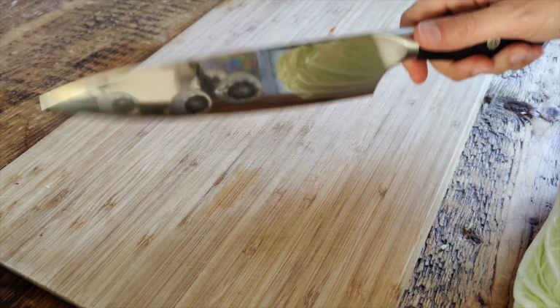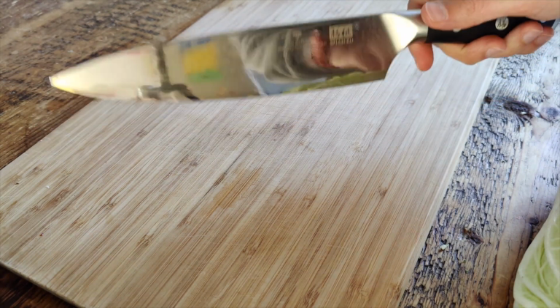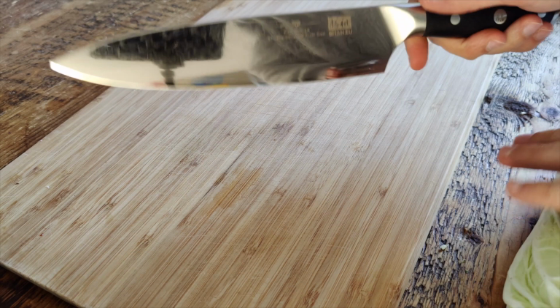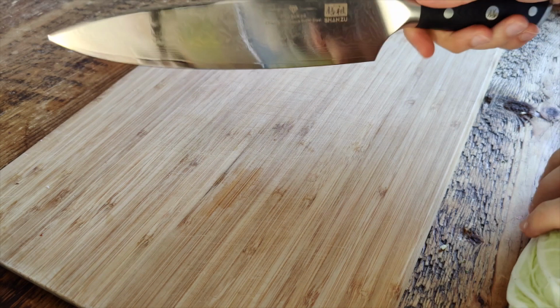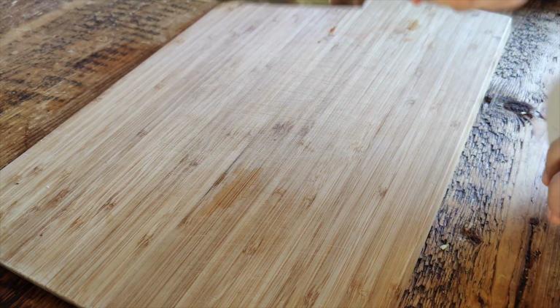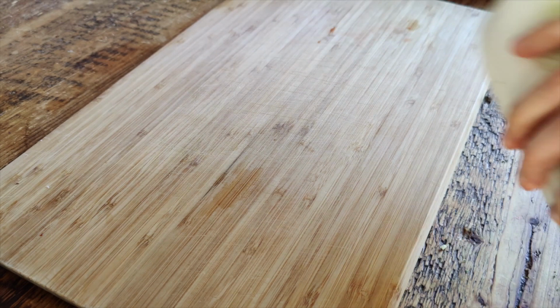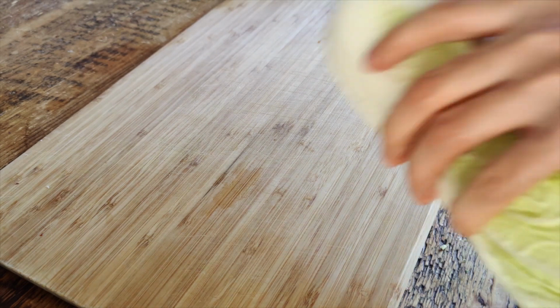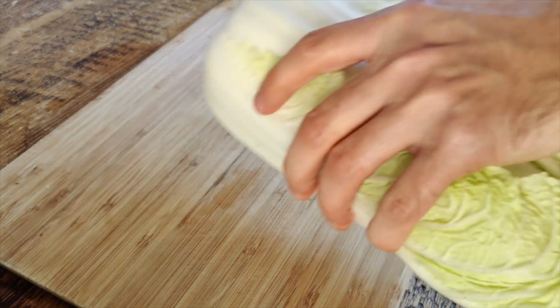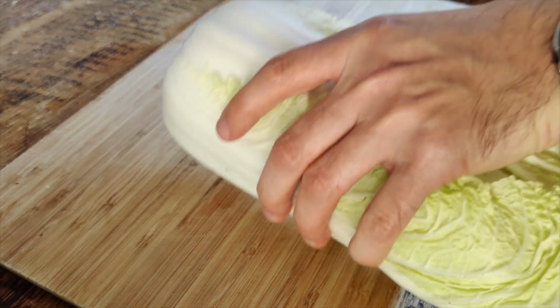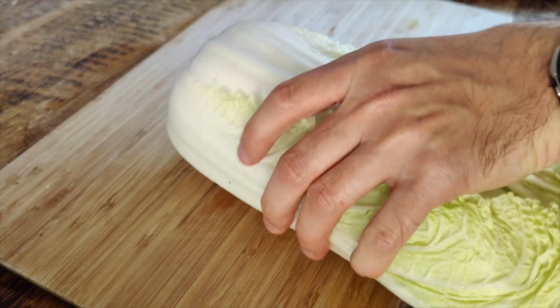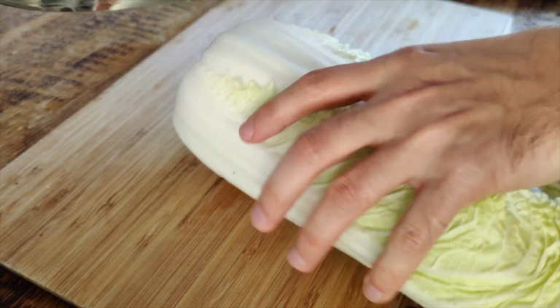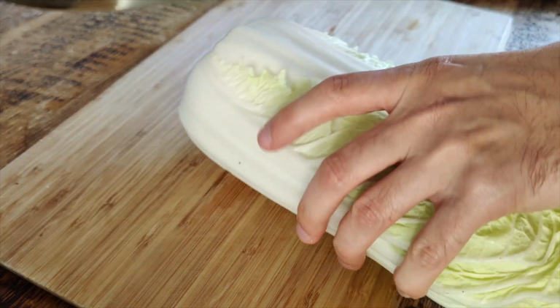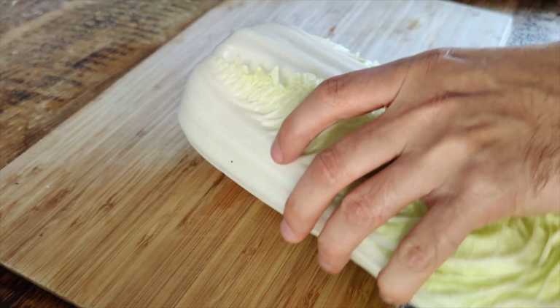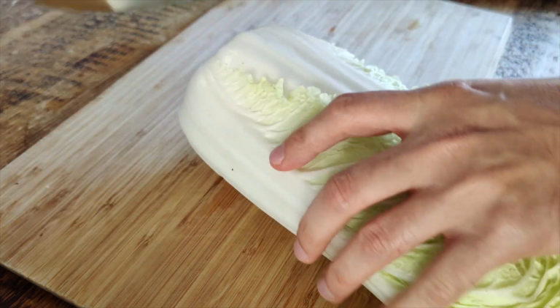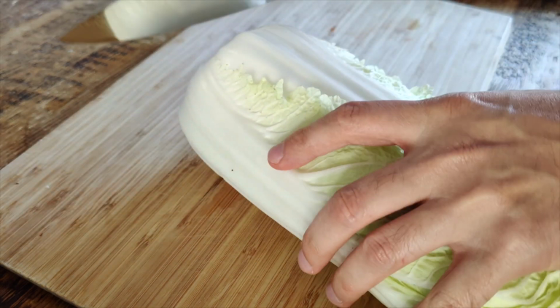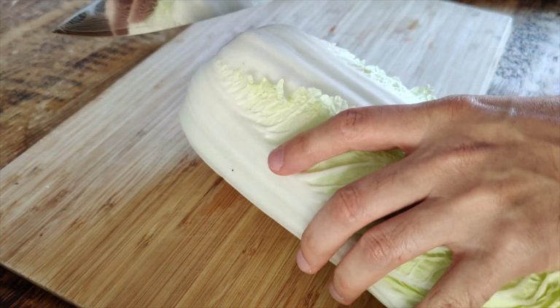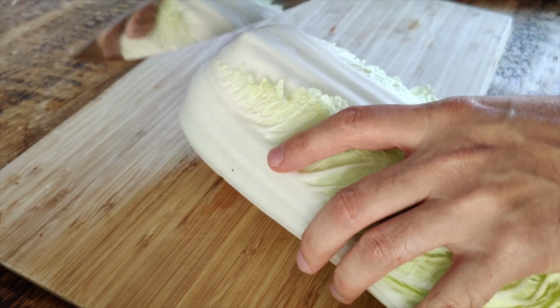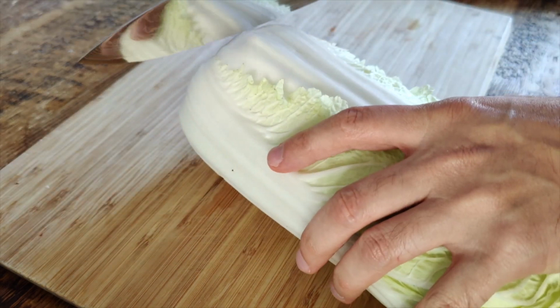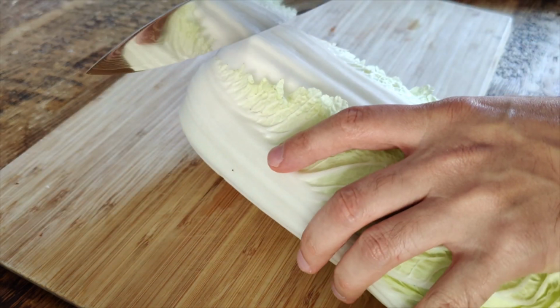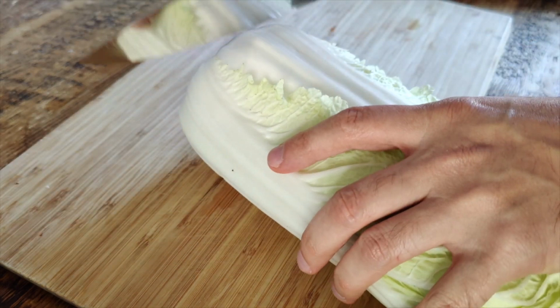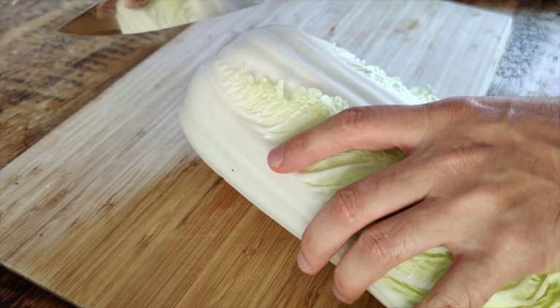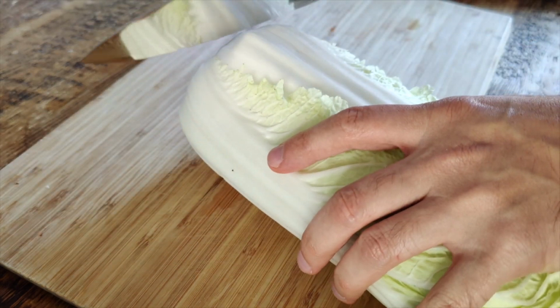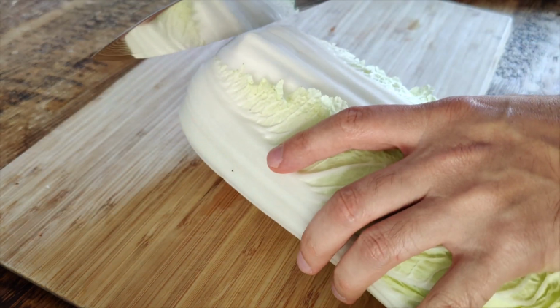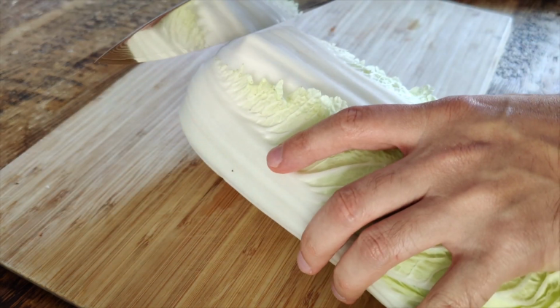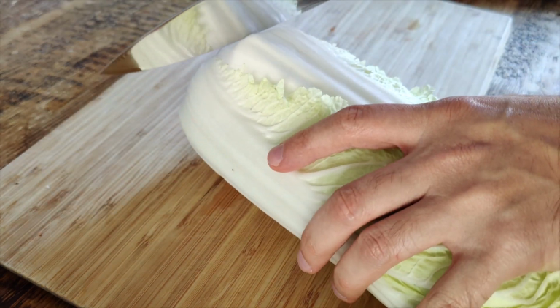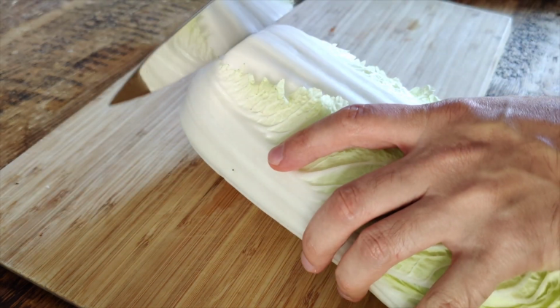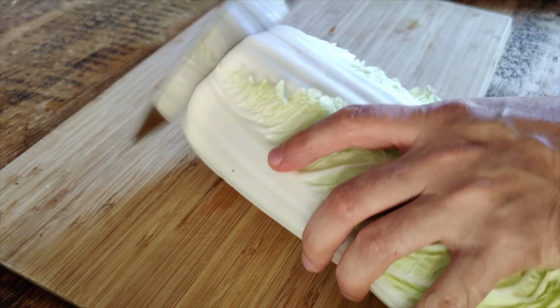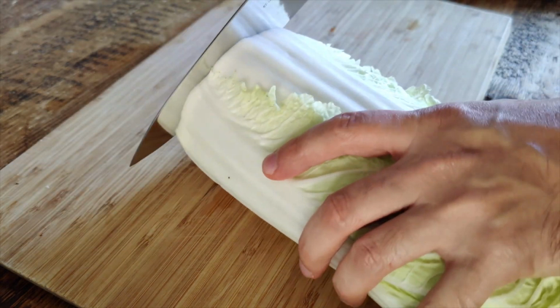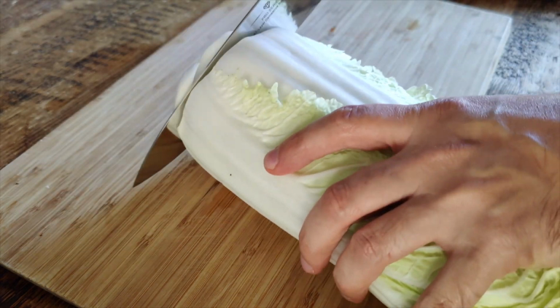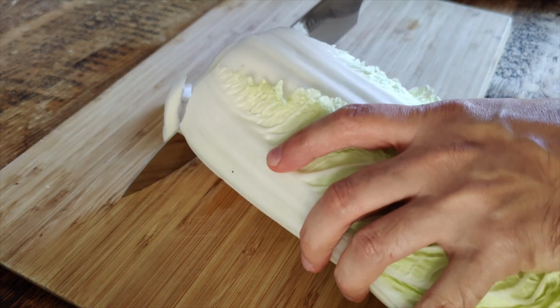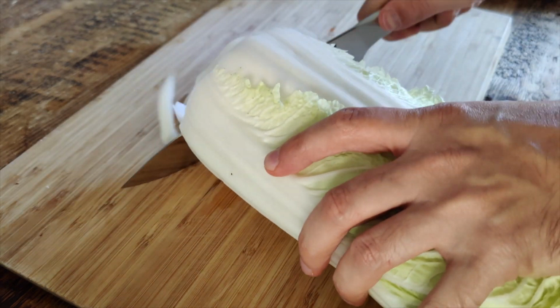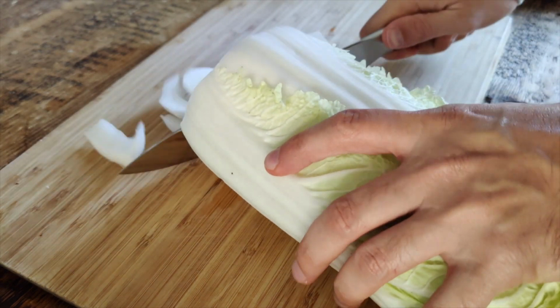There it is — a beautiful finish. This is a great knife. It's not too heavy, so it's pretty light to hold, and it's very sharp.